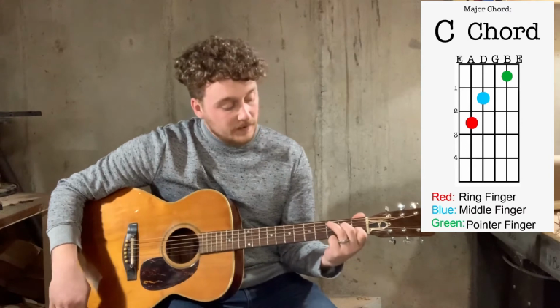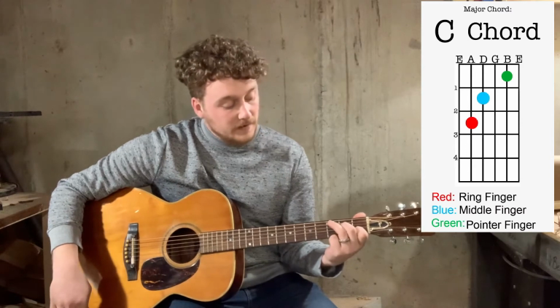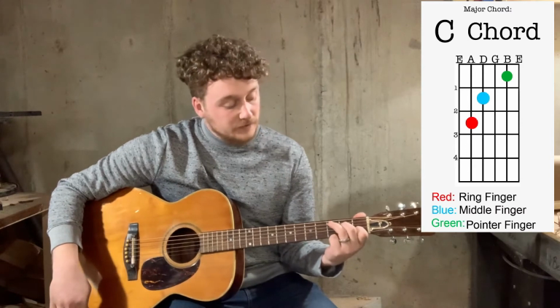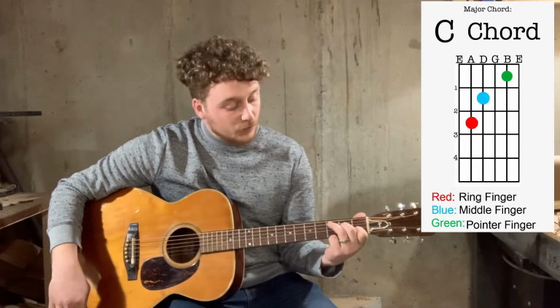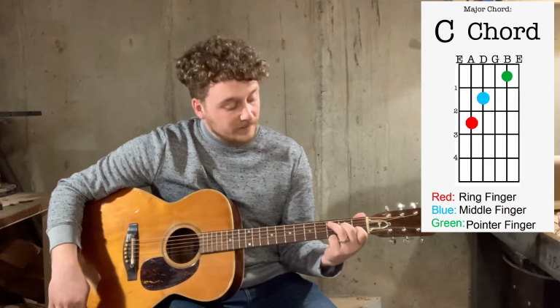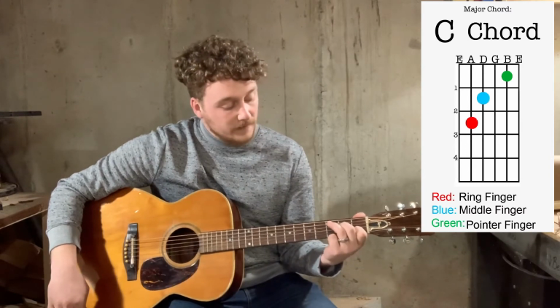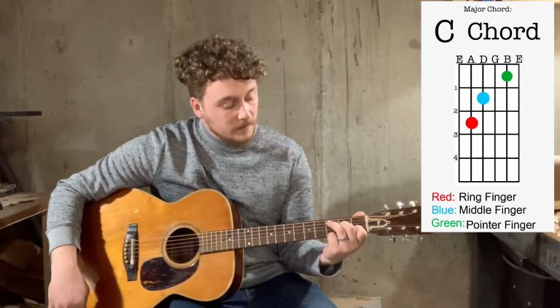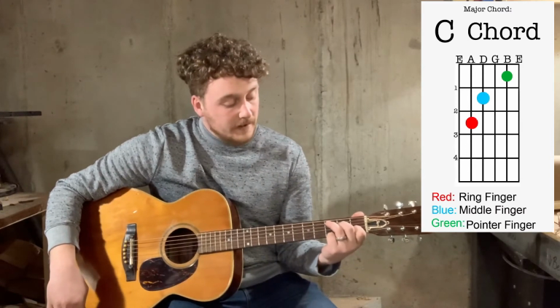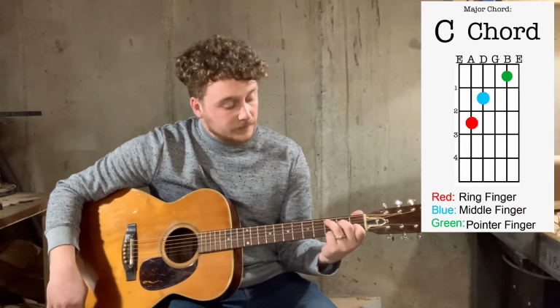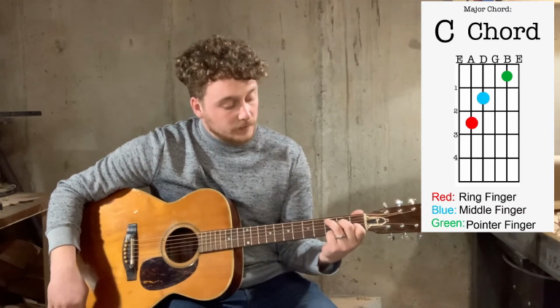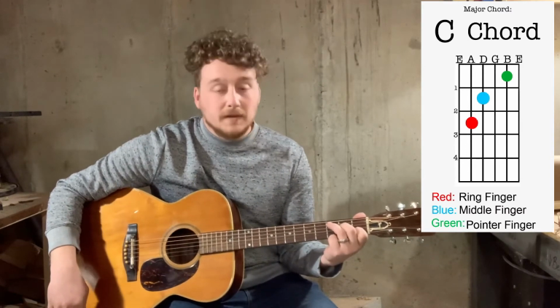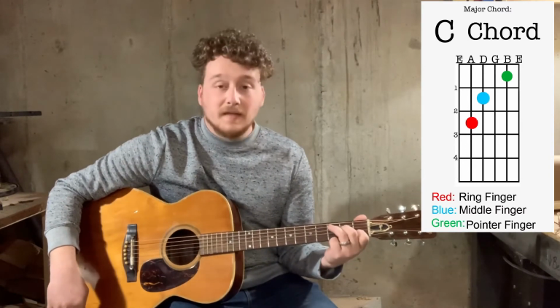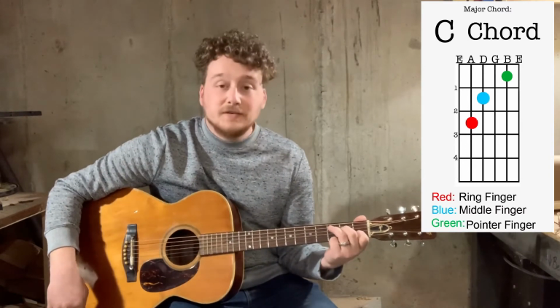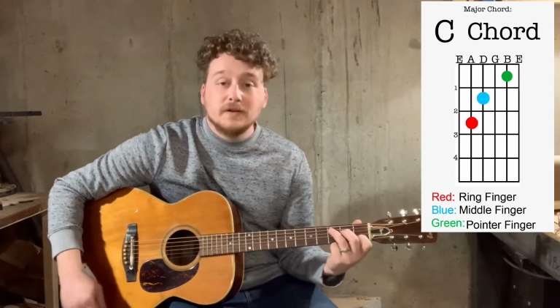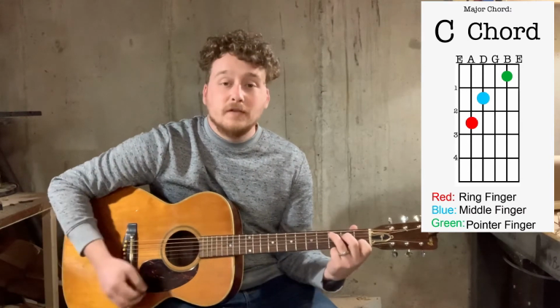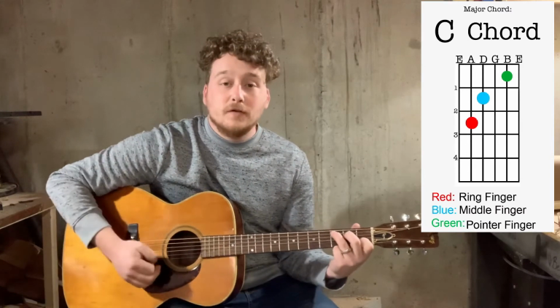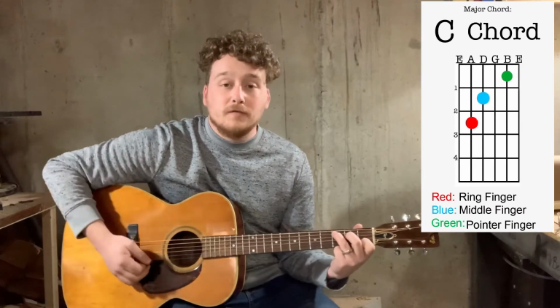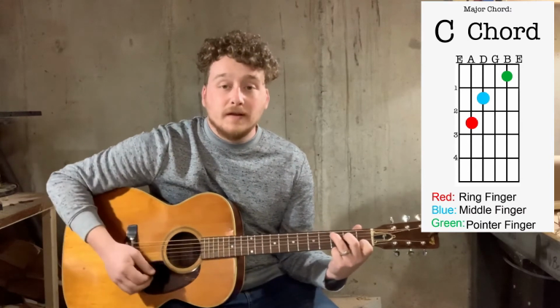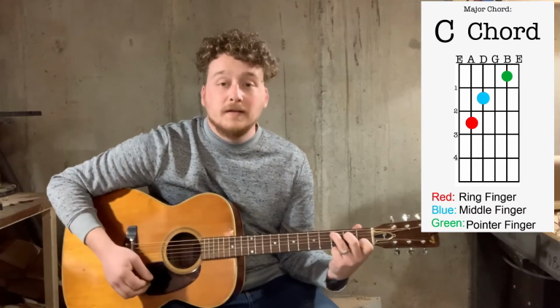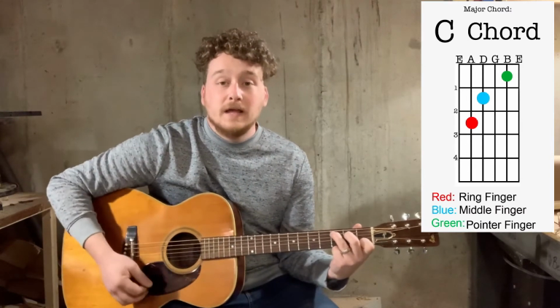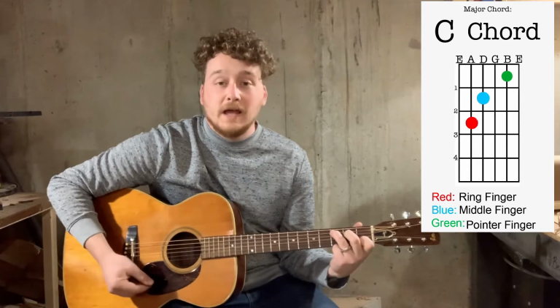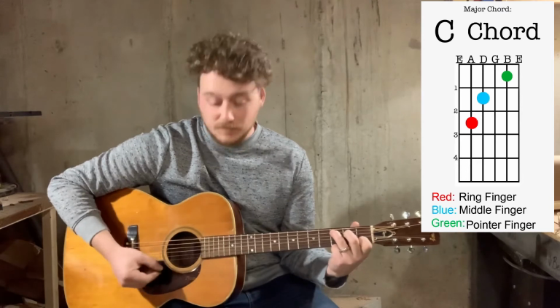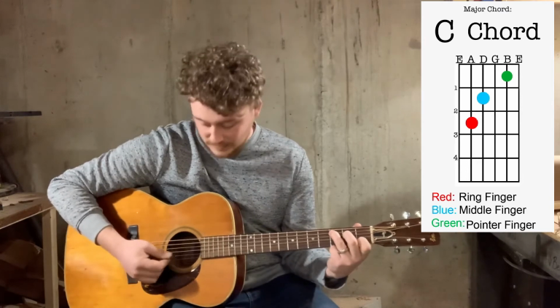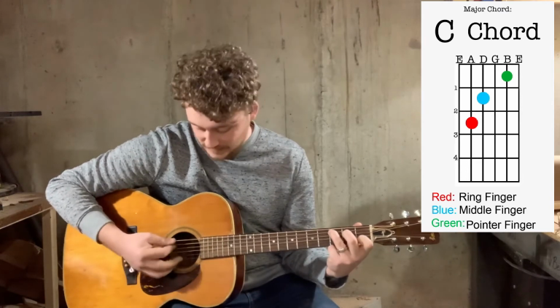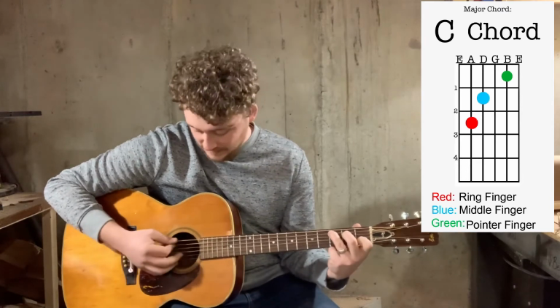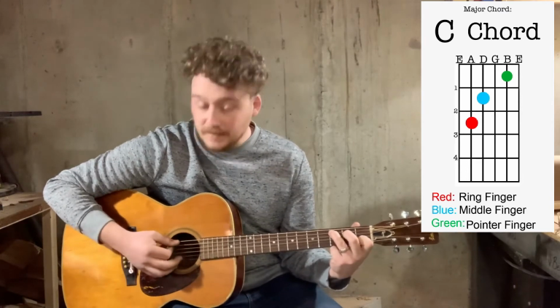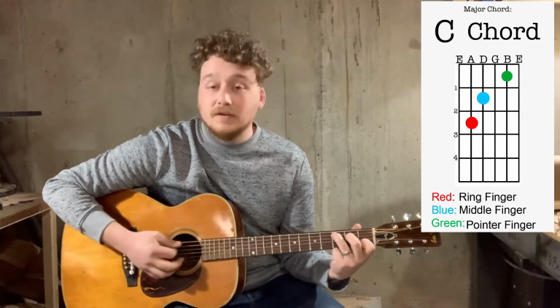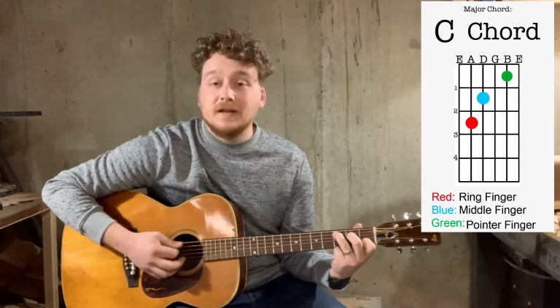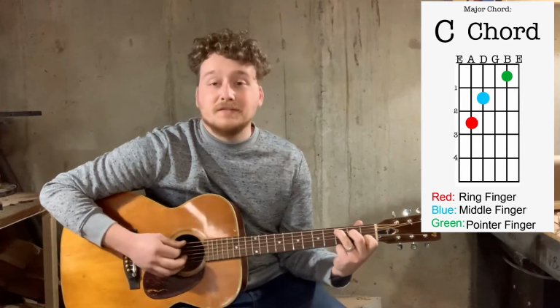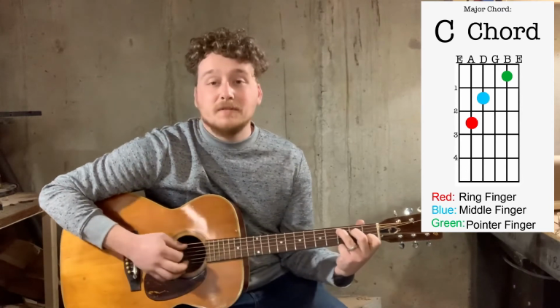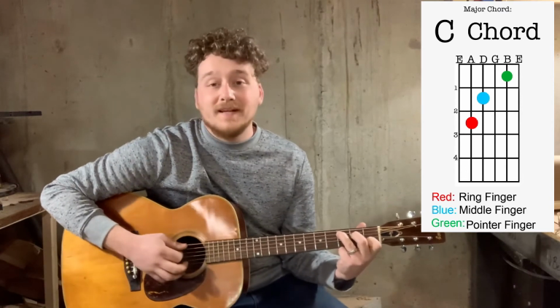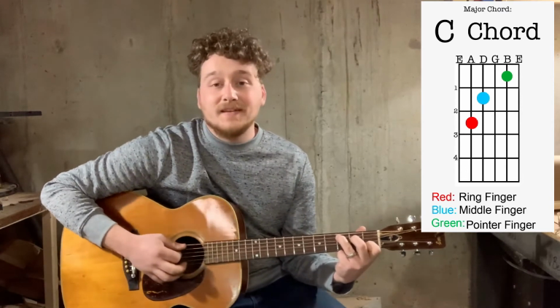The final finger is your ring finger — place it on the A string in the third fret. Once you get that, it's going to sound something like this.